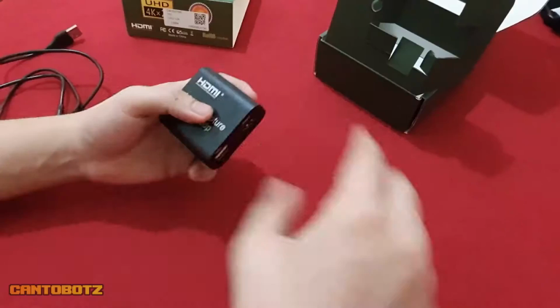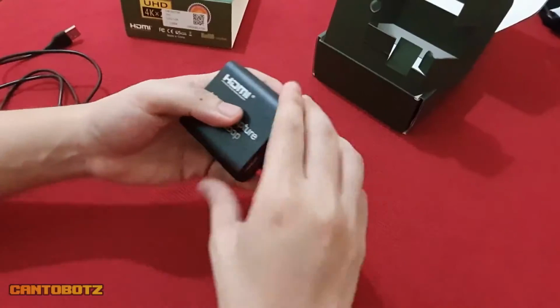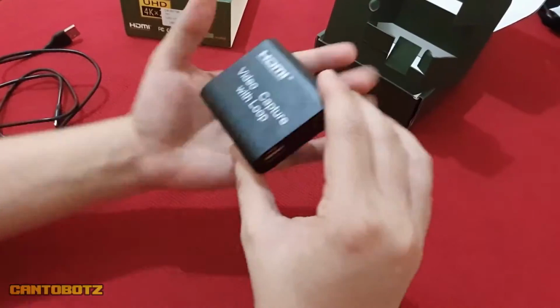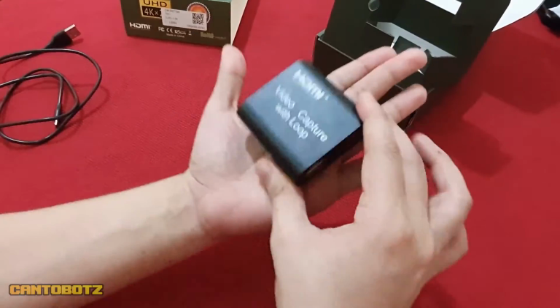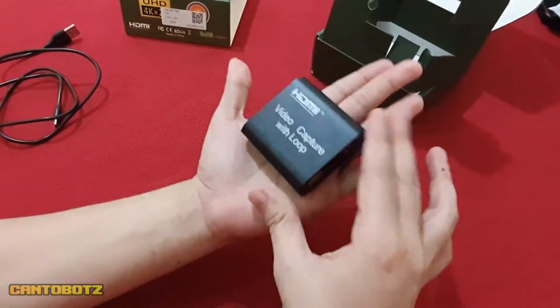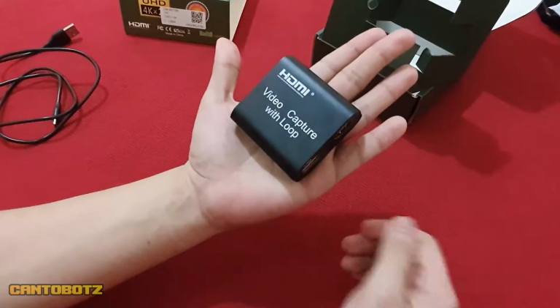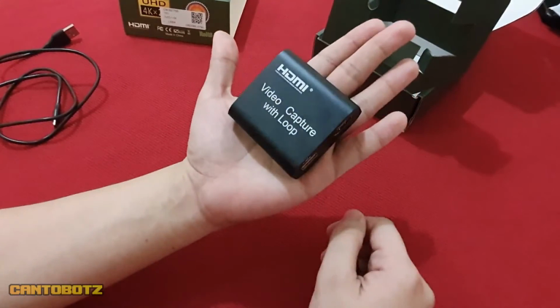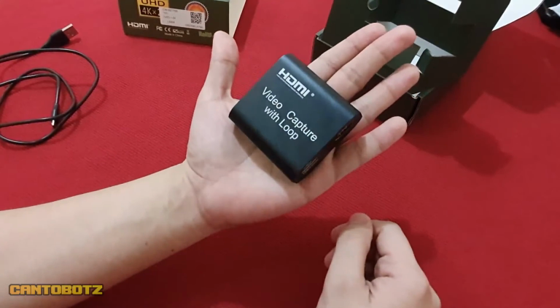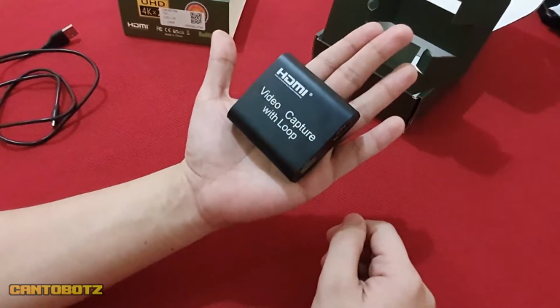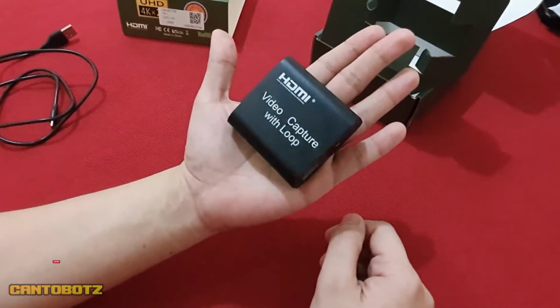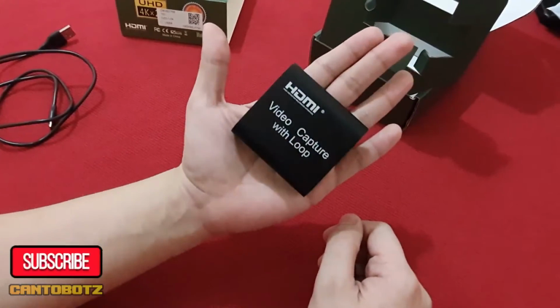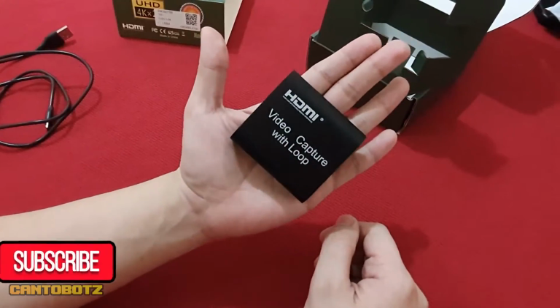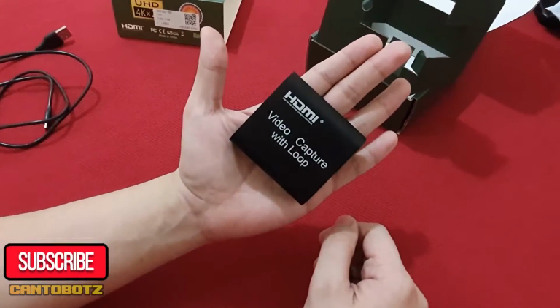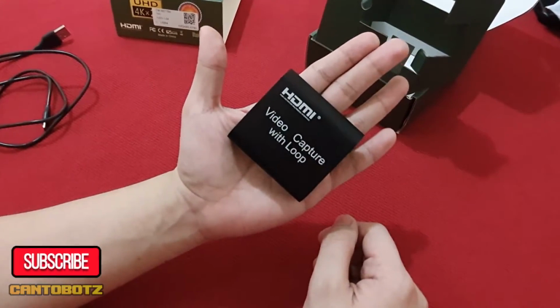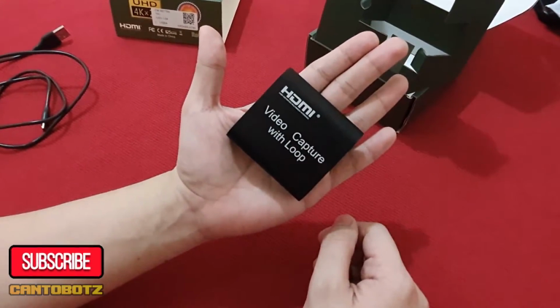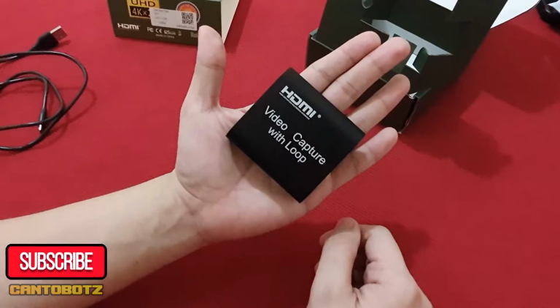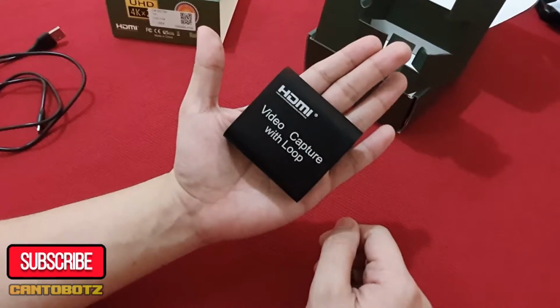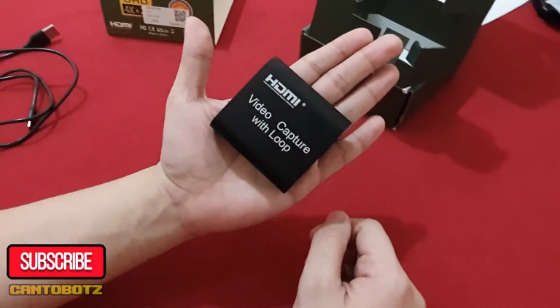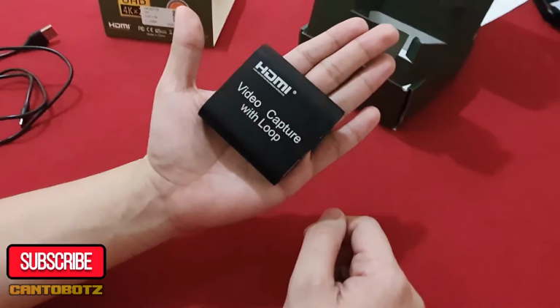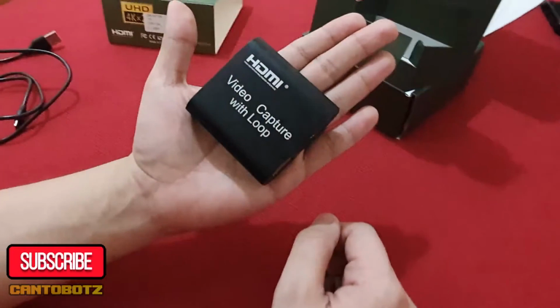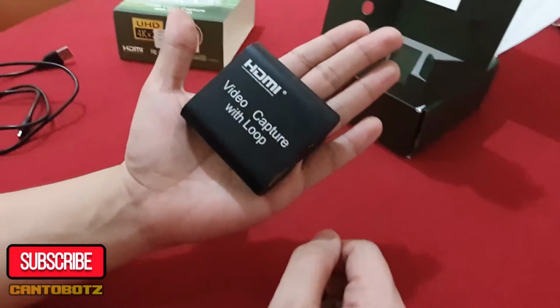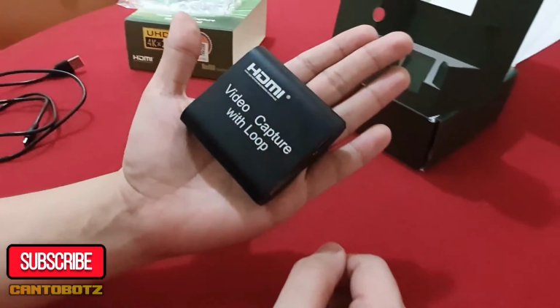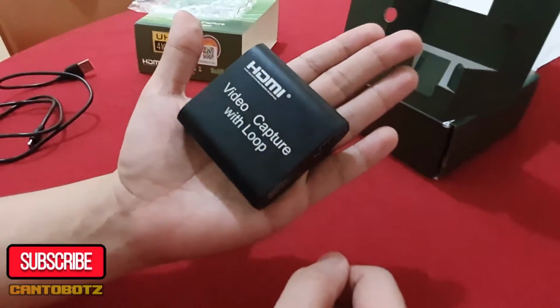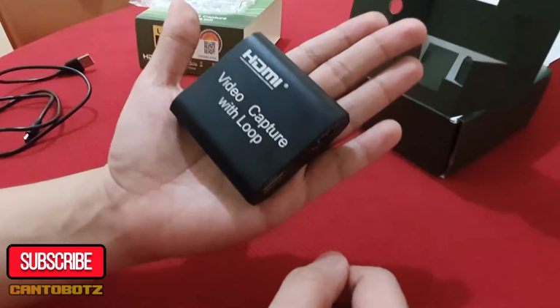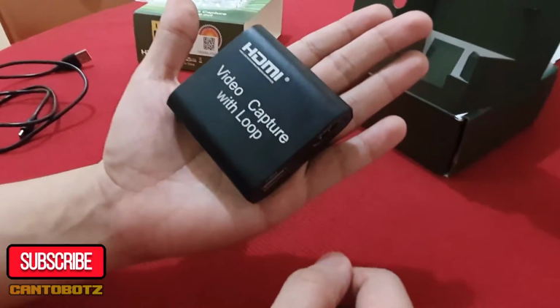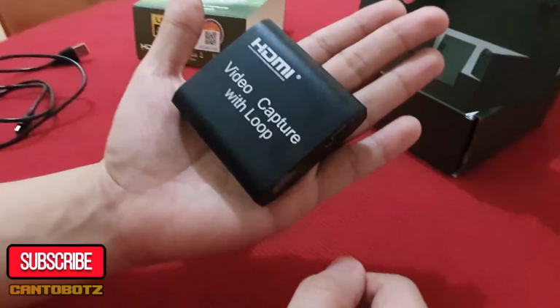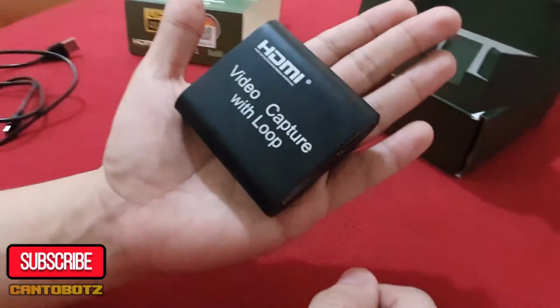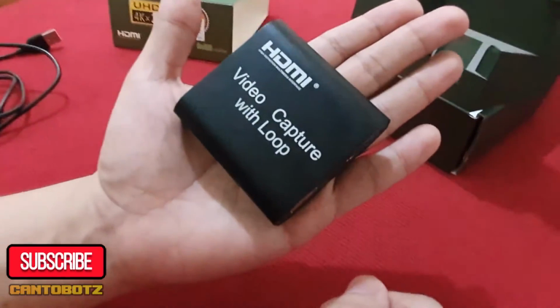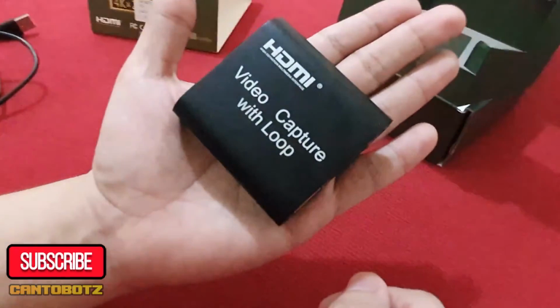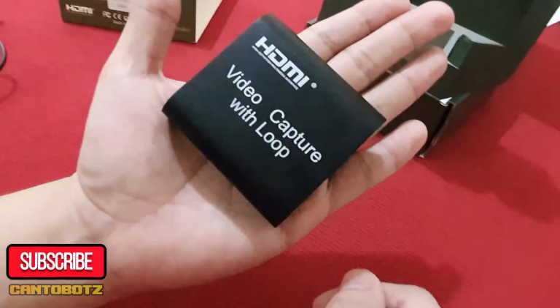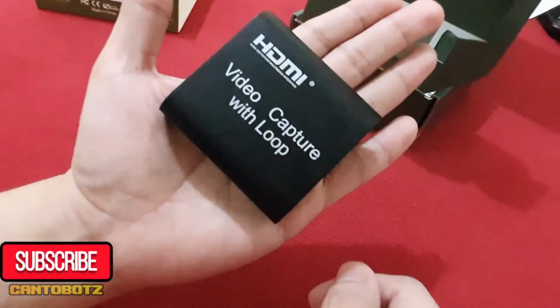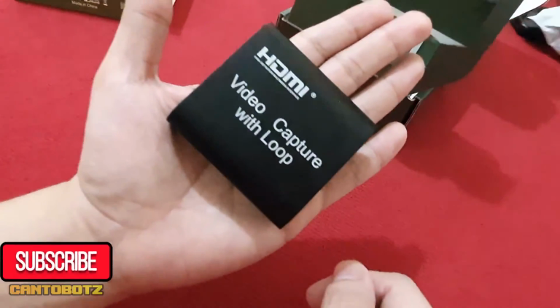If you're new here, aside from hitting subscribe, you can also watch the unboxing and review for this device by clicking the link above.